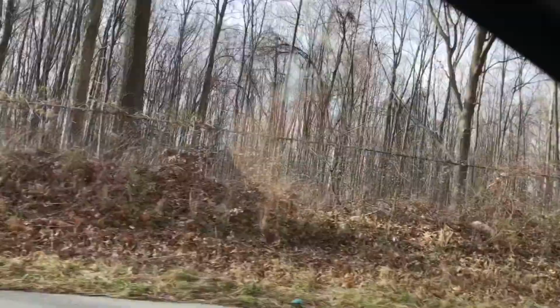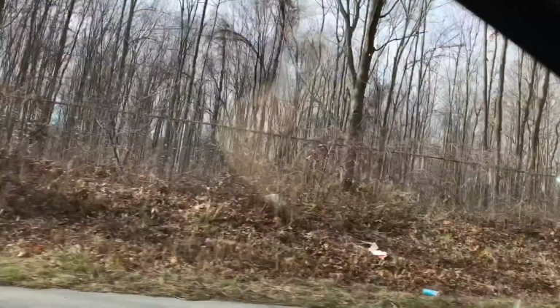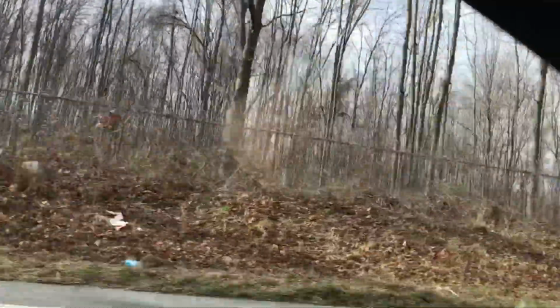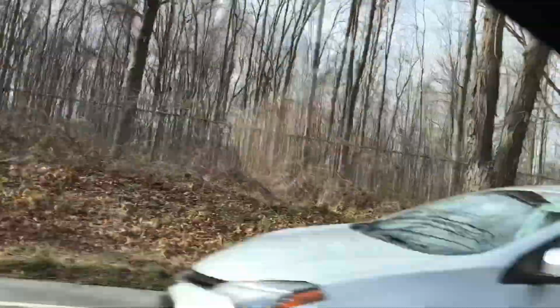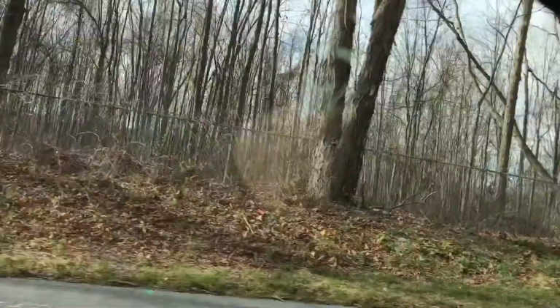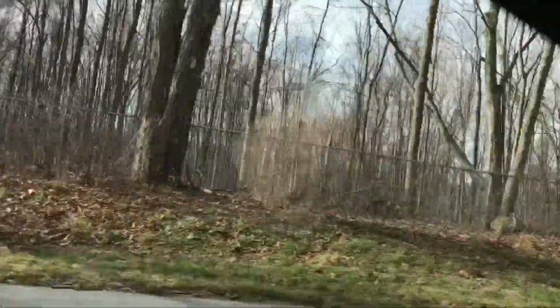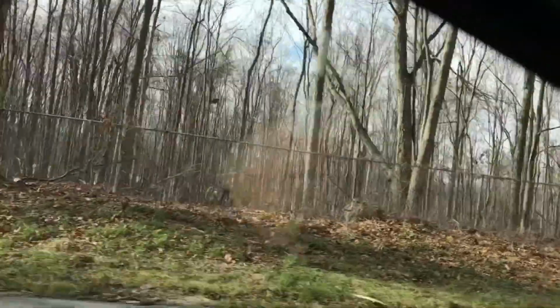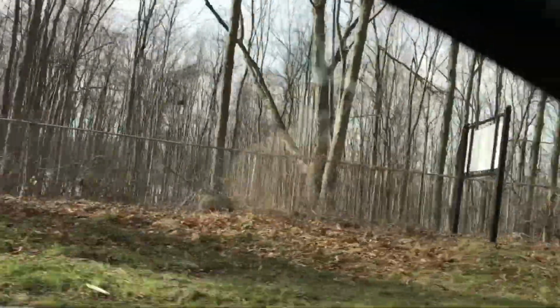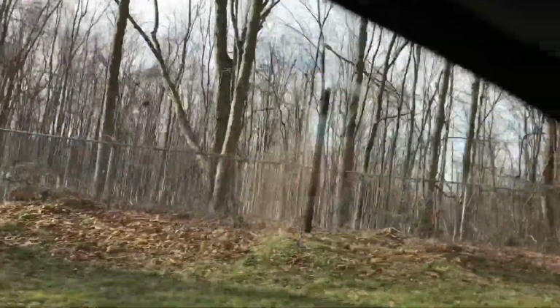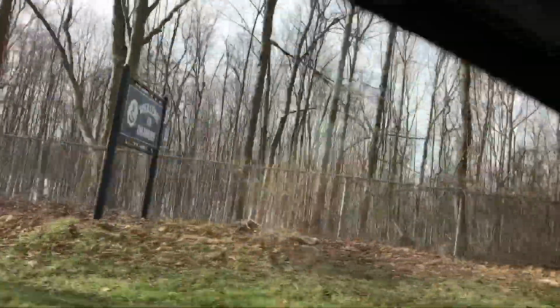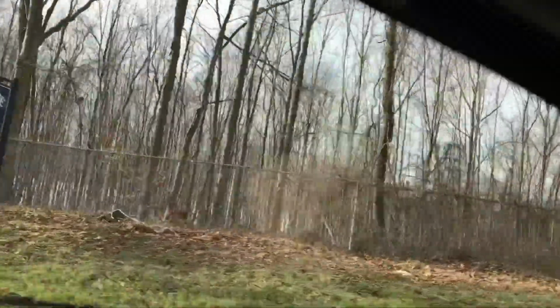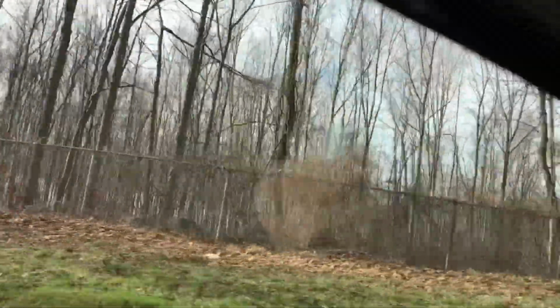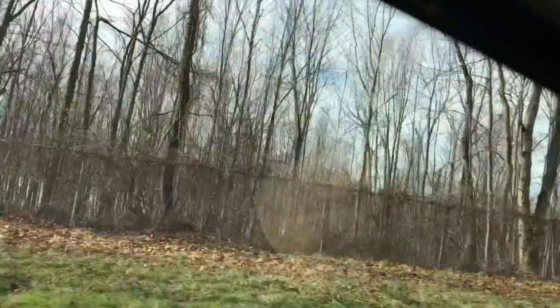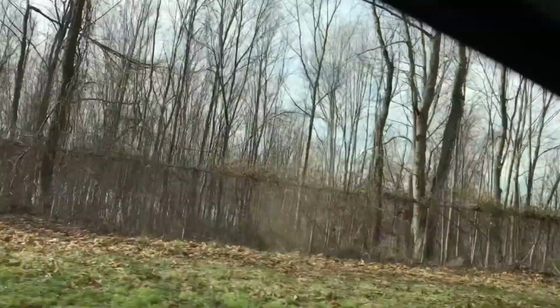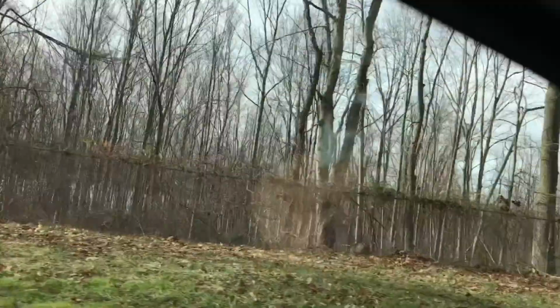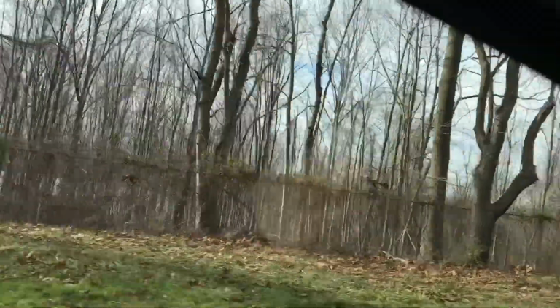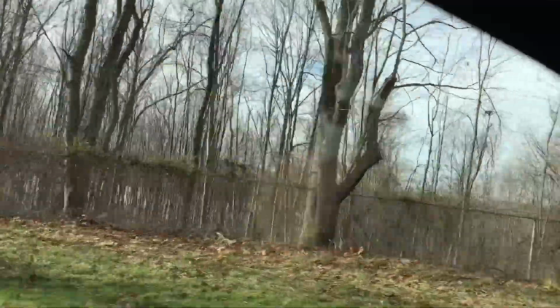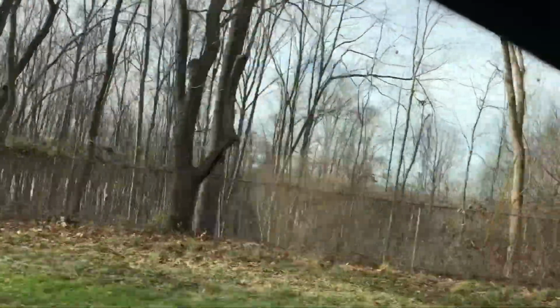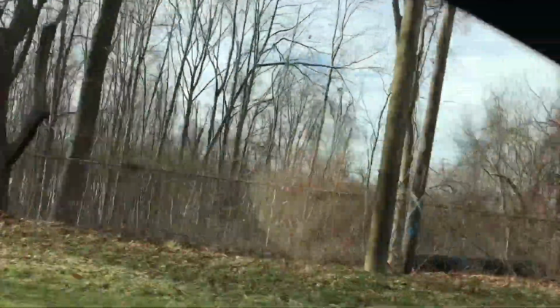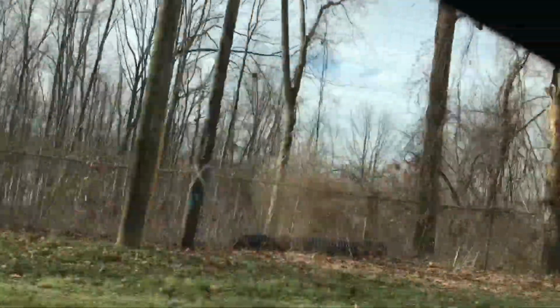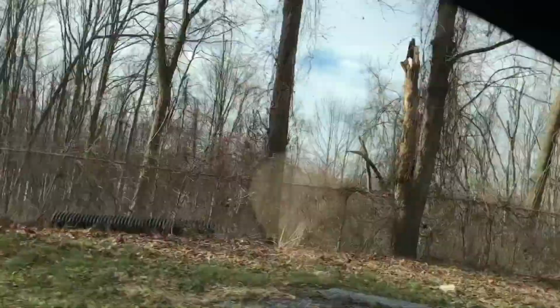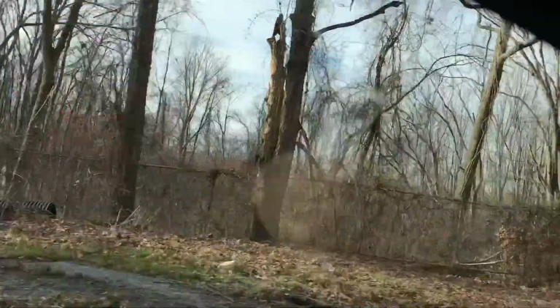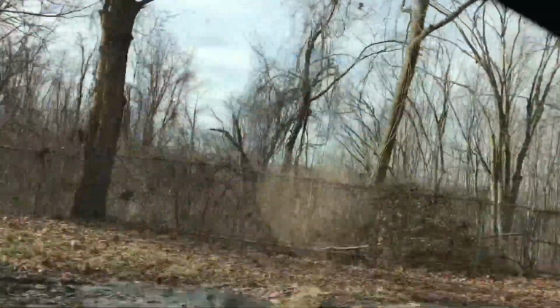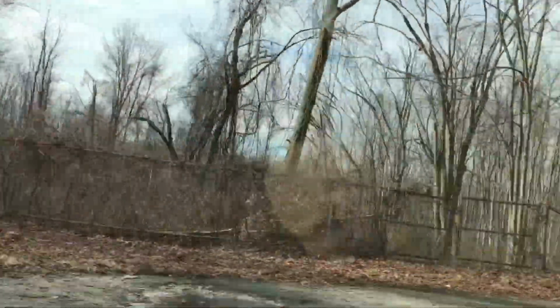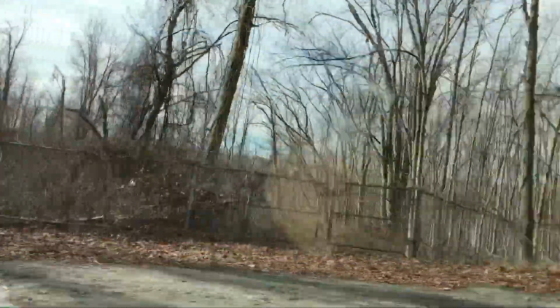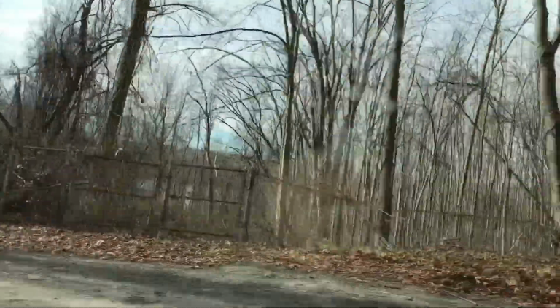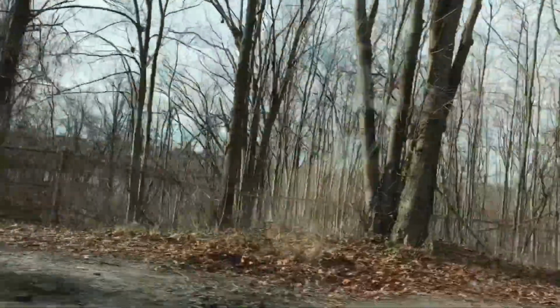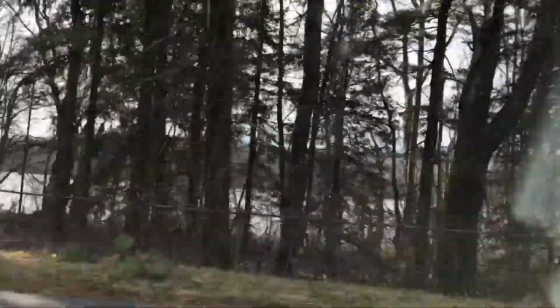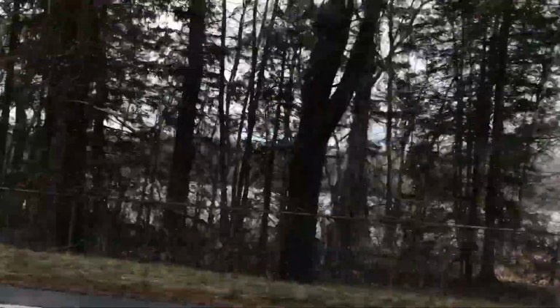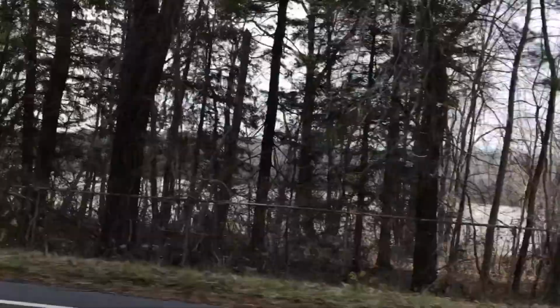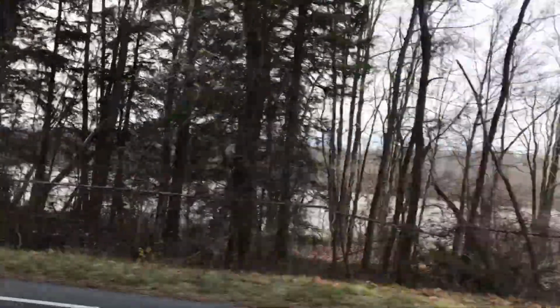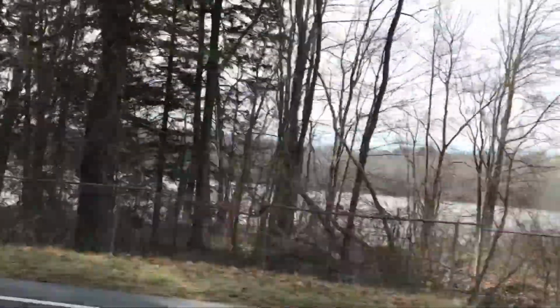Beyond that fence is the Marjory Reservoir.